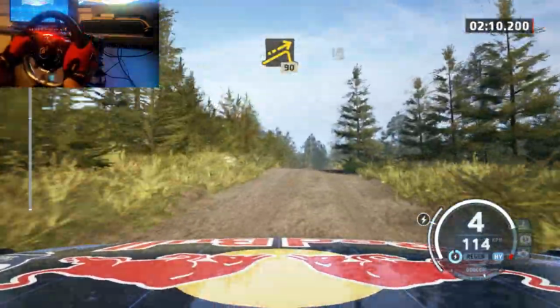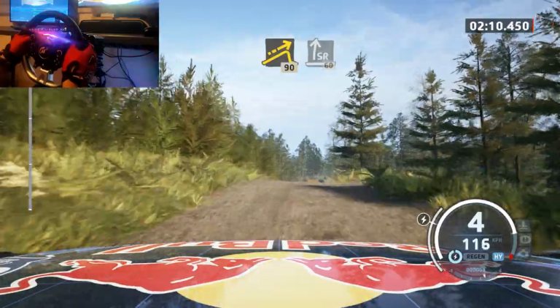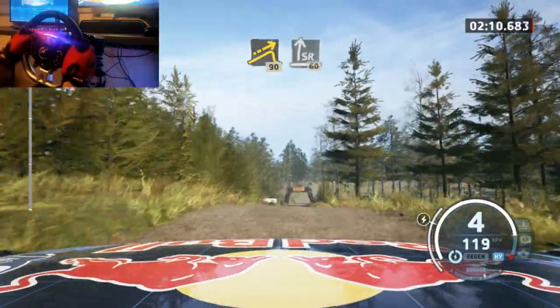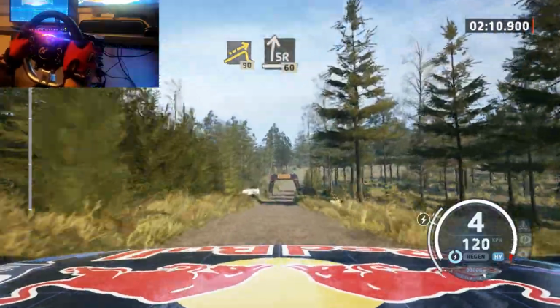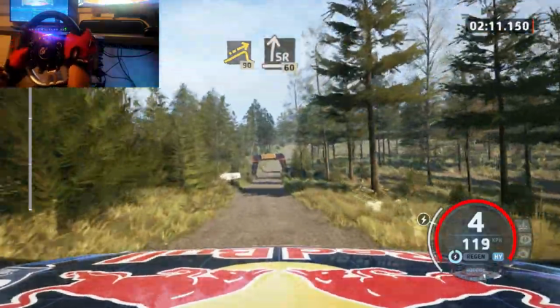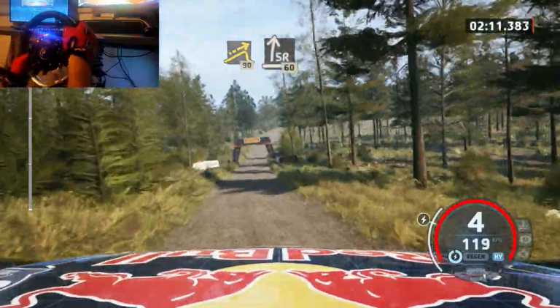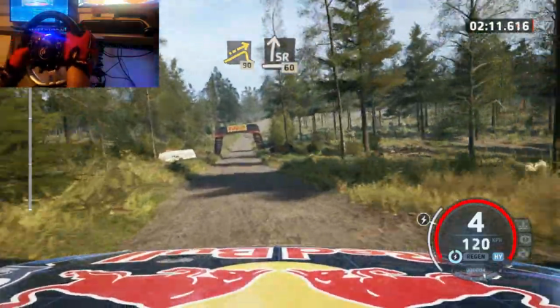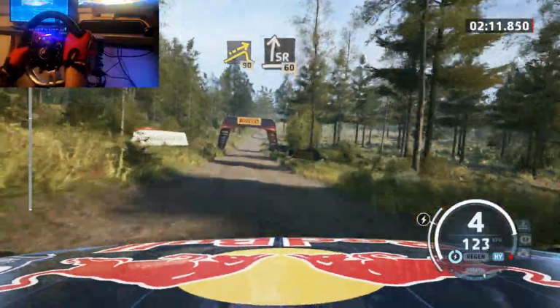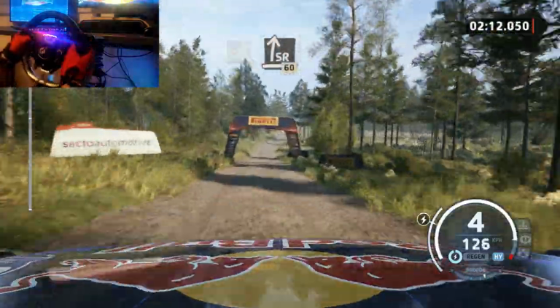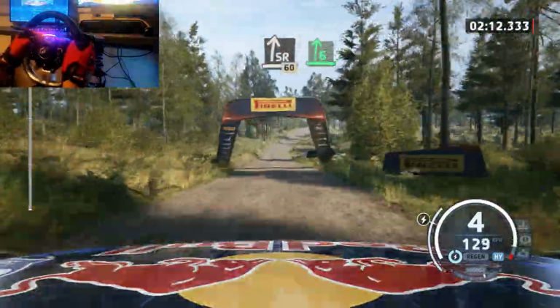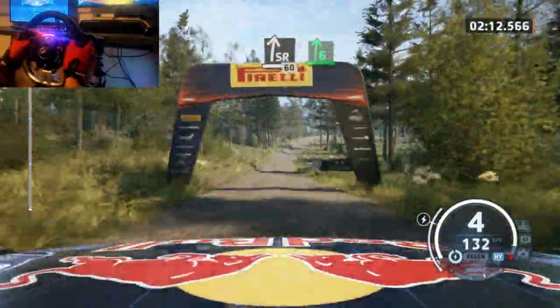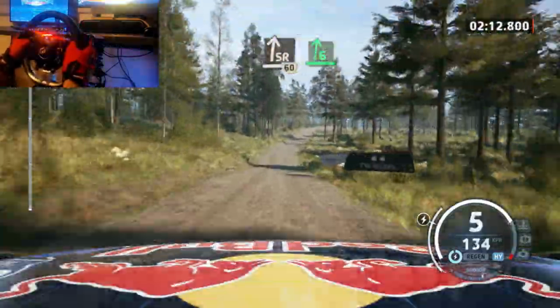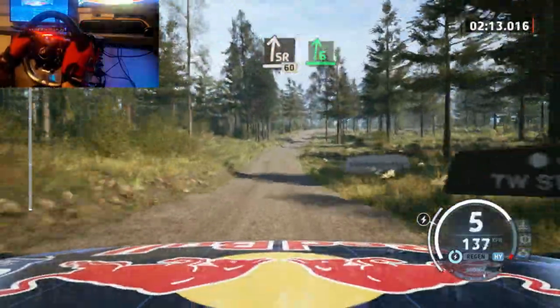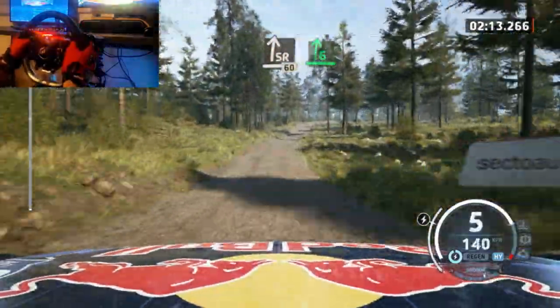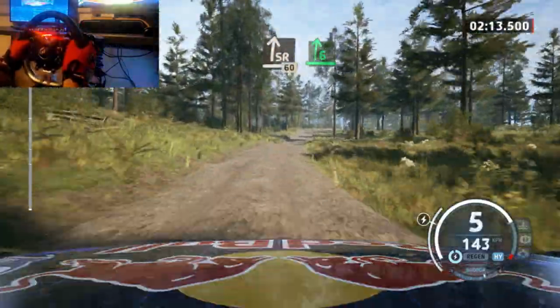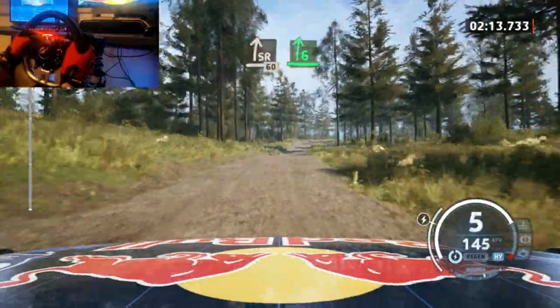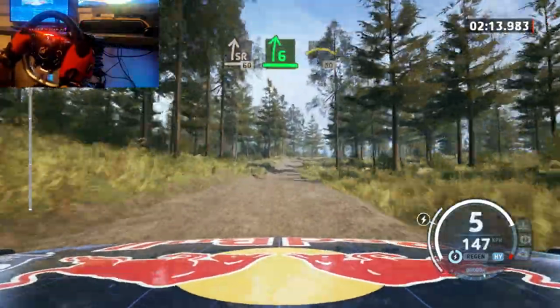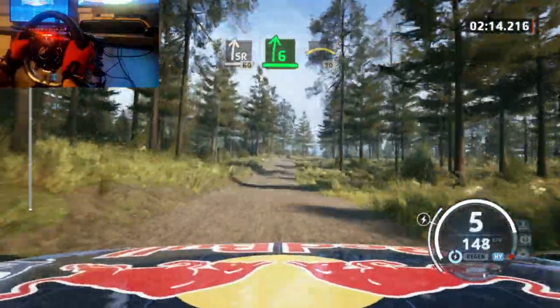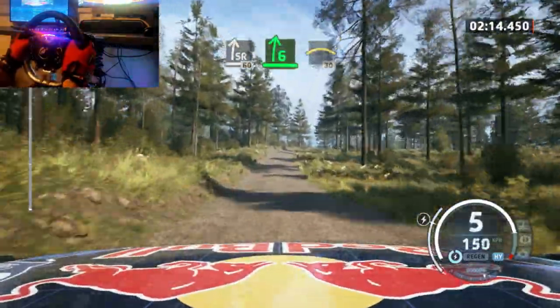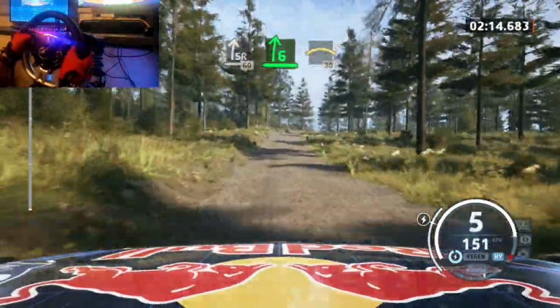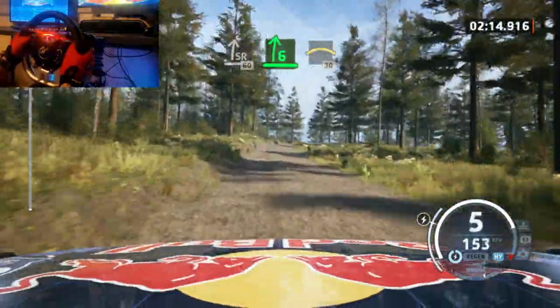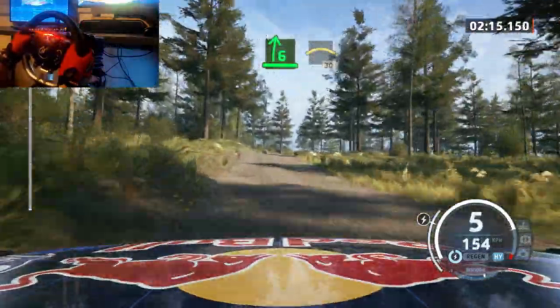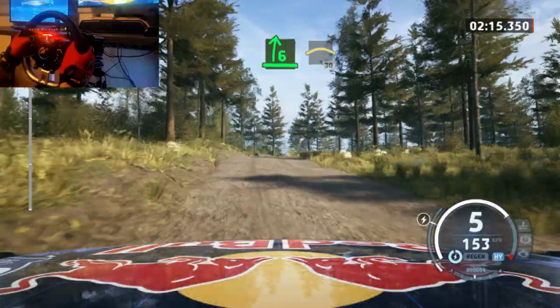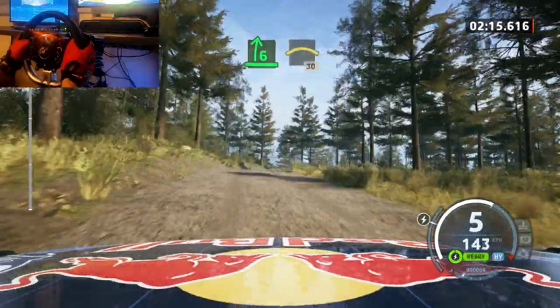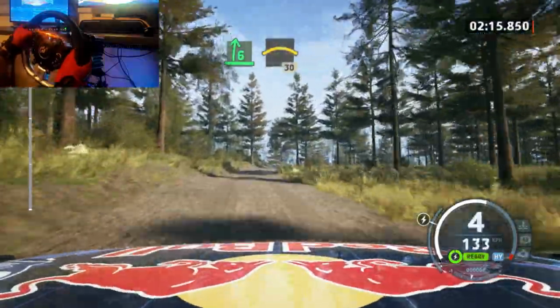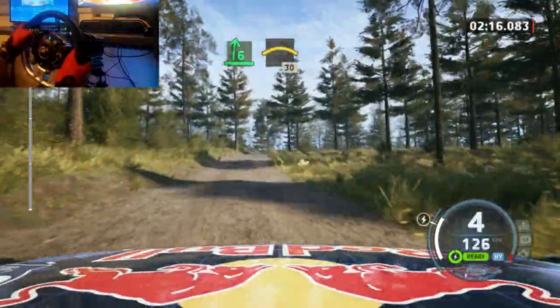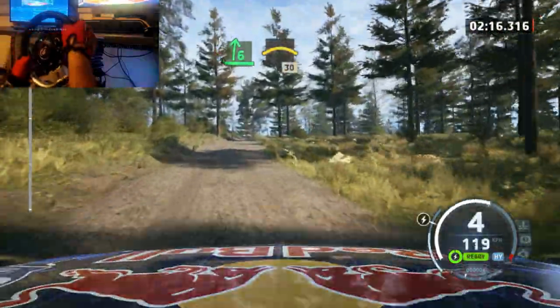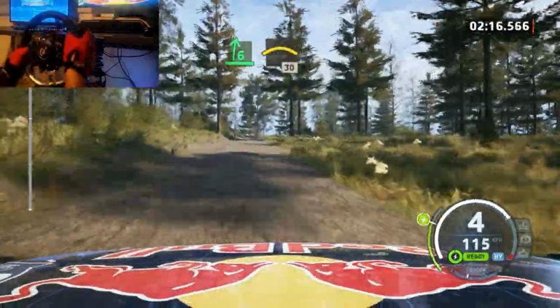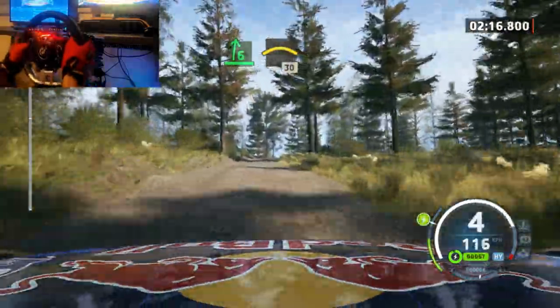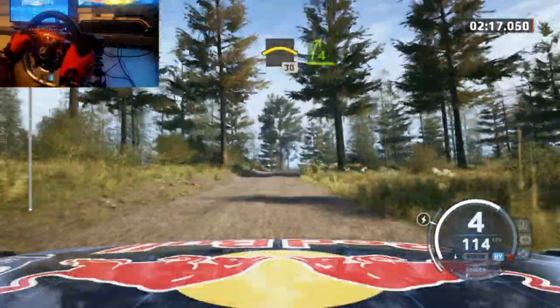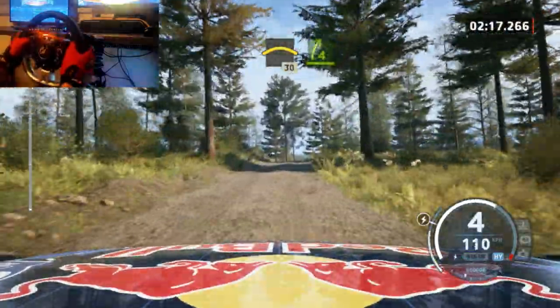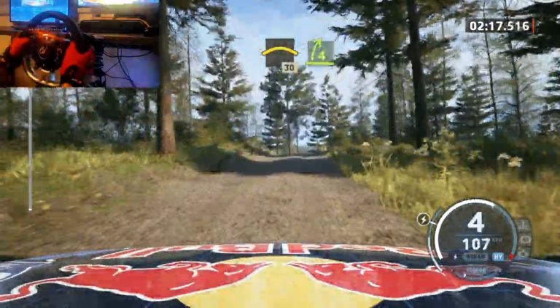Slight right, 60, slight right, 60, 6 right to the crest, opens to left of a crest, 30, 4 right, short.